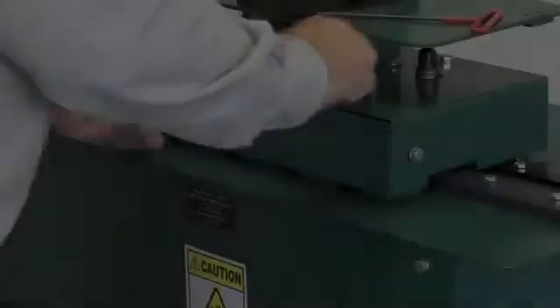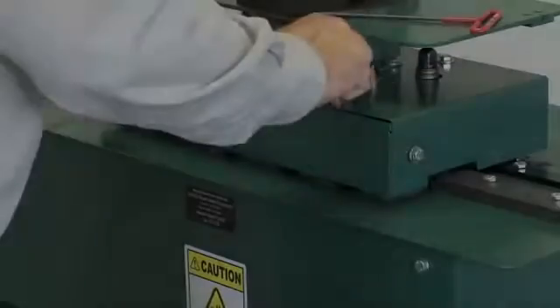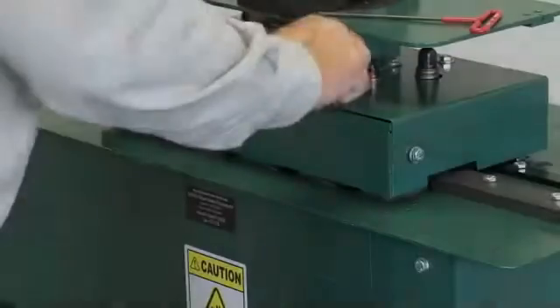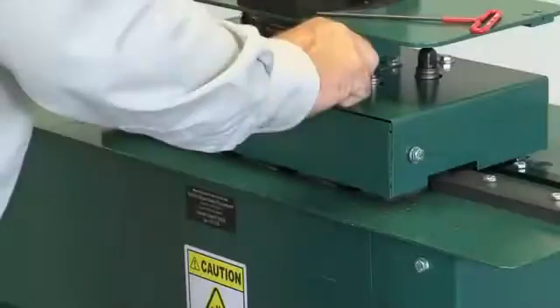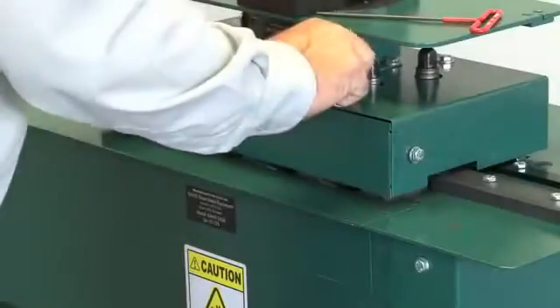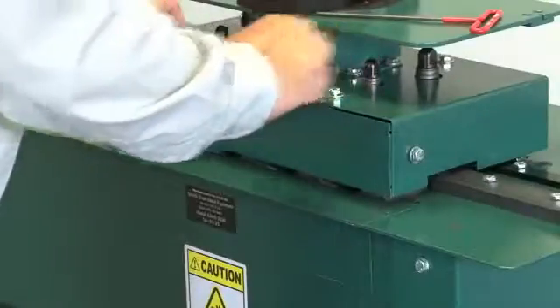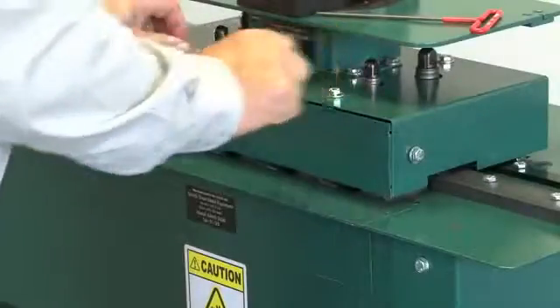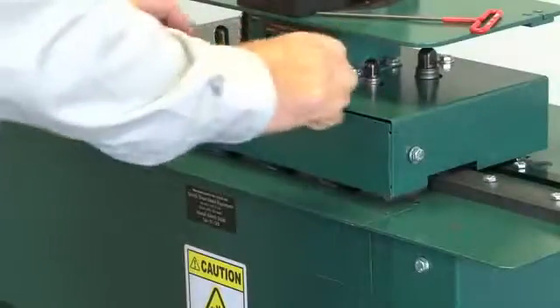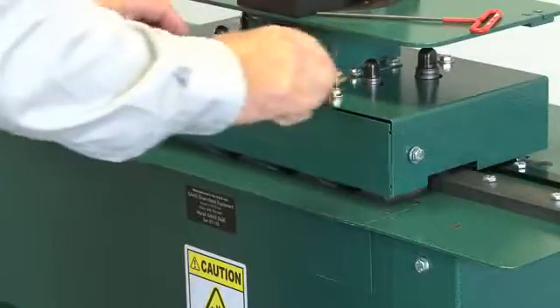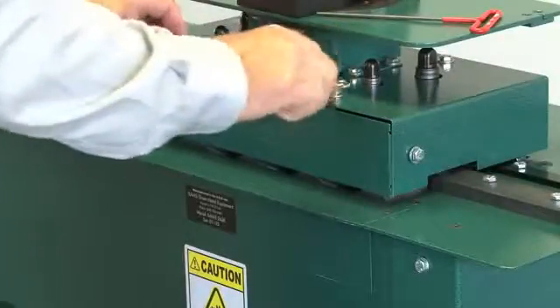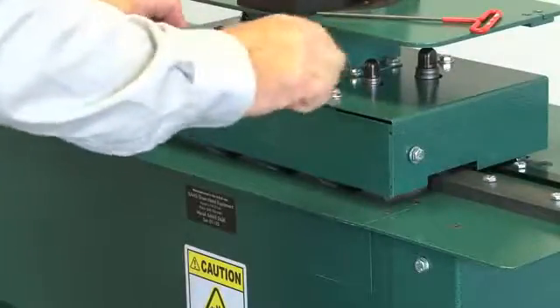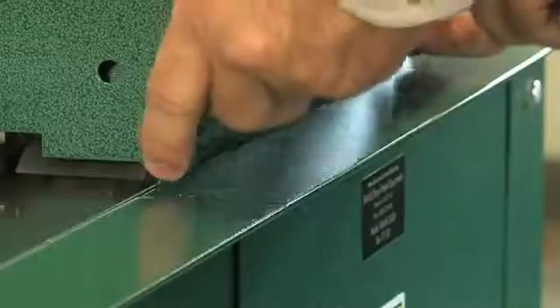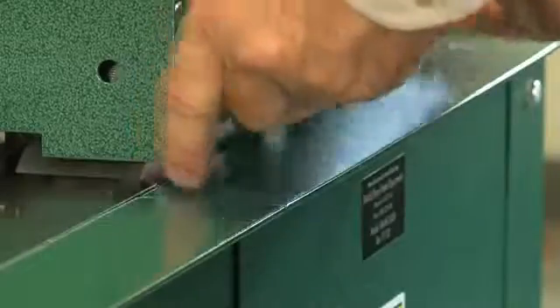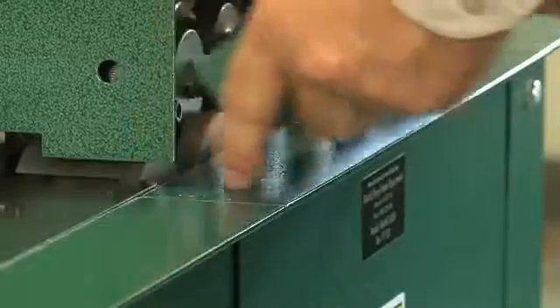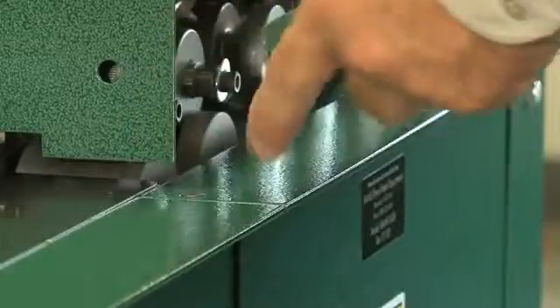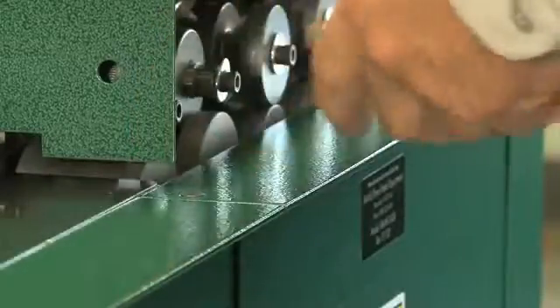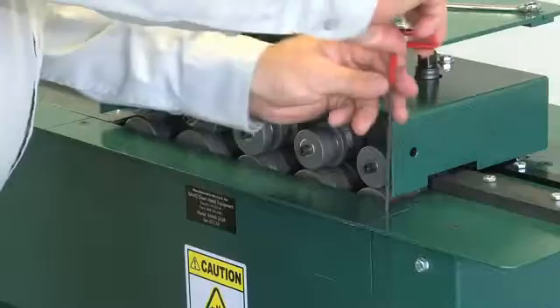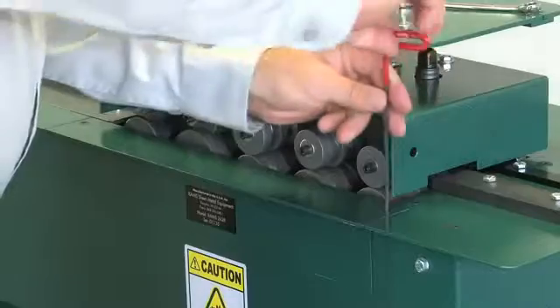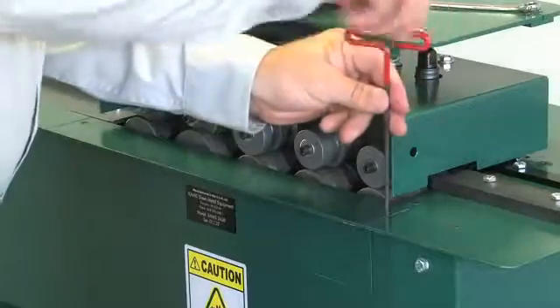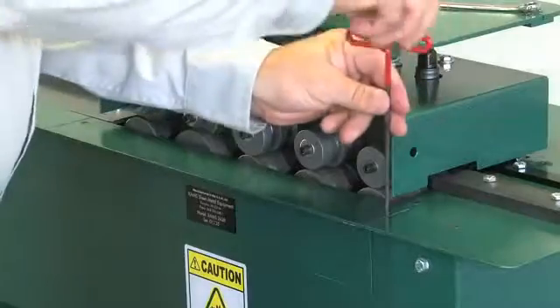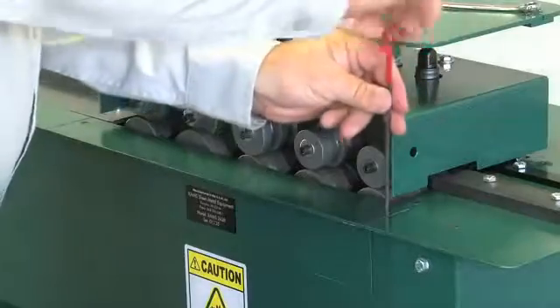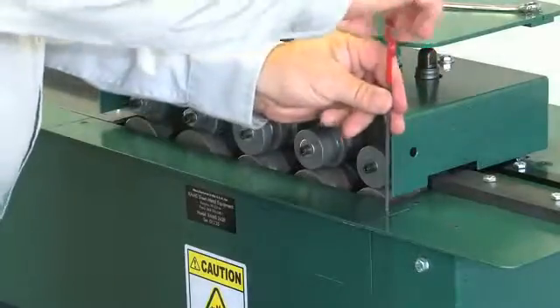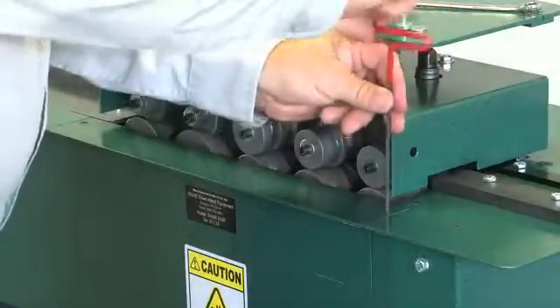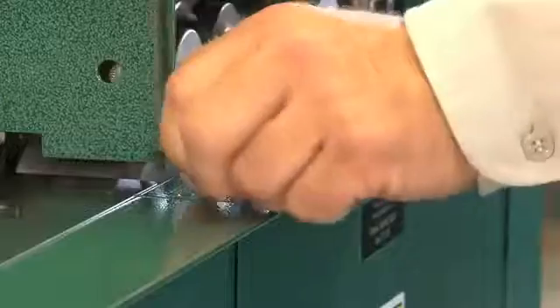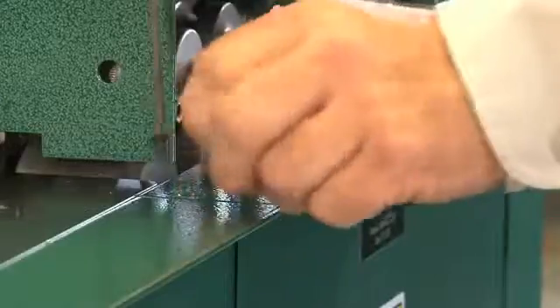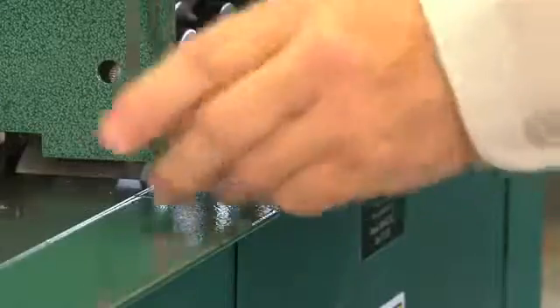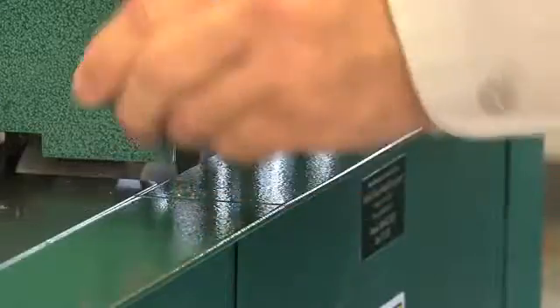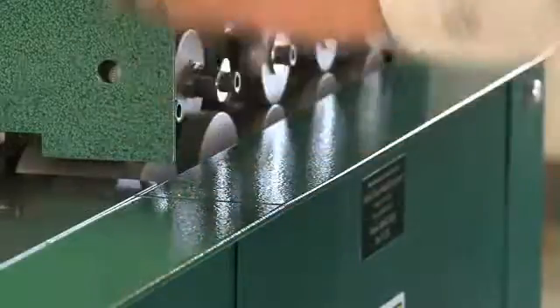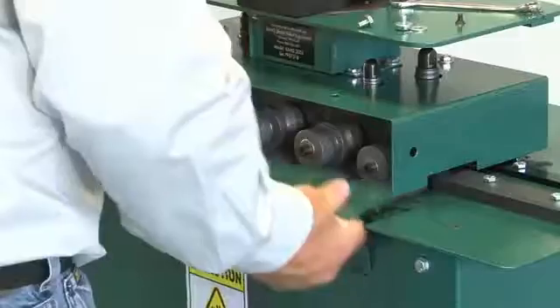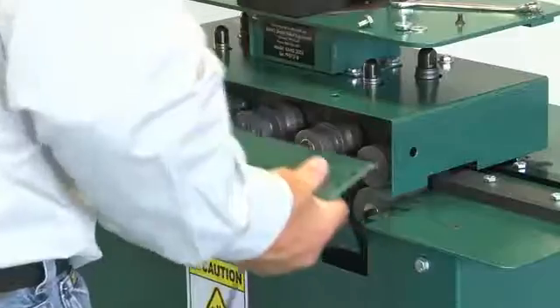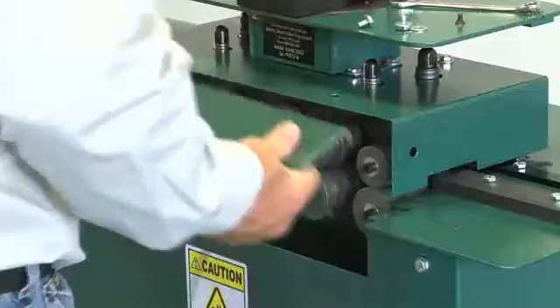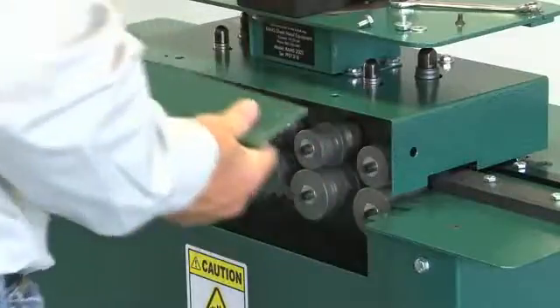Auxiliary roll sets are changed or installed easily by removing the access panels.